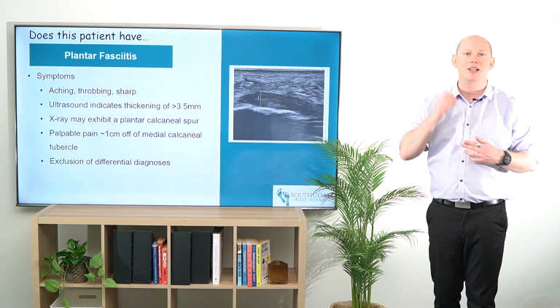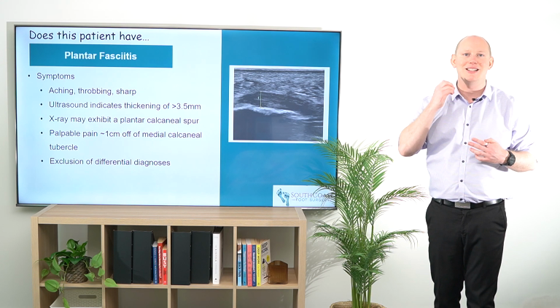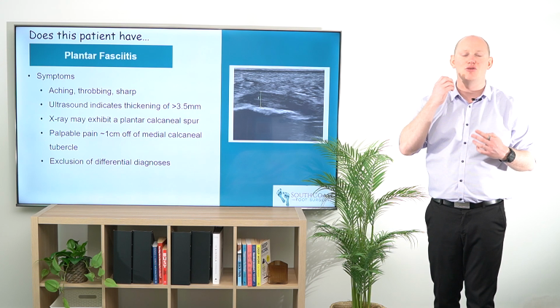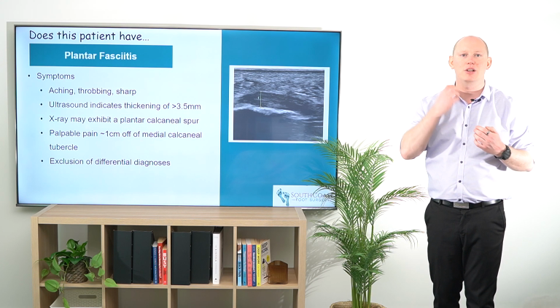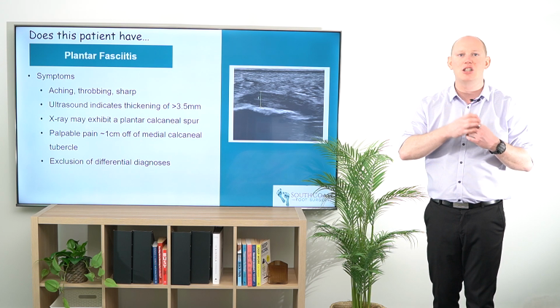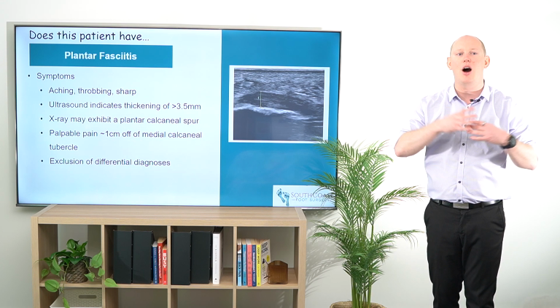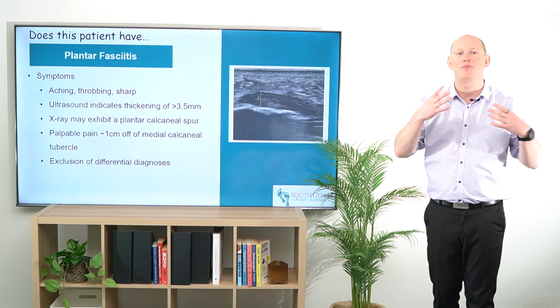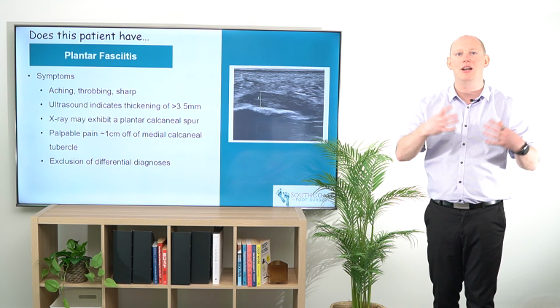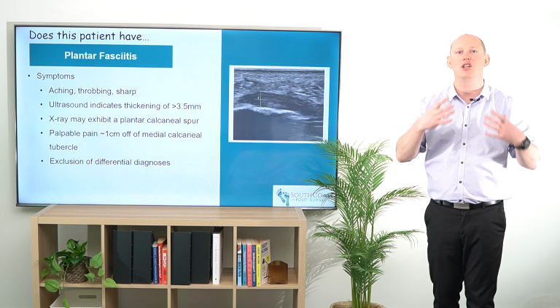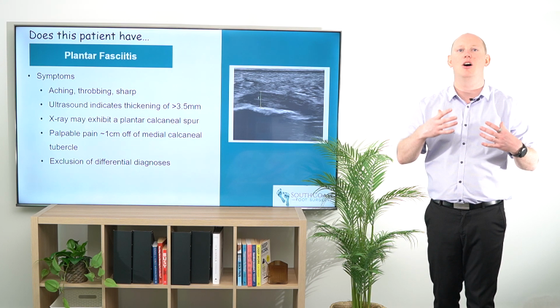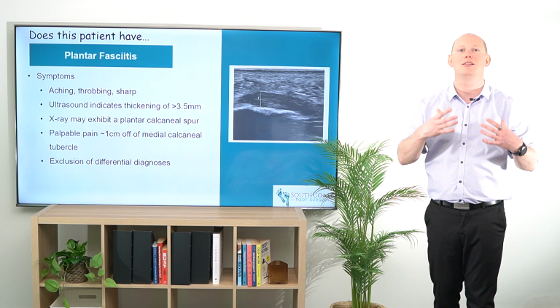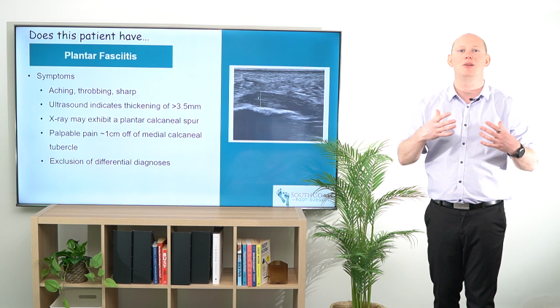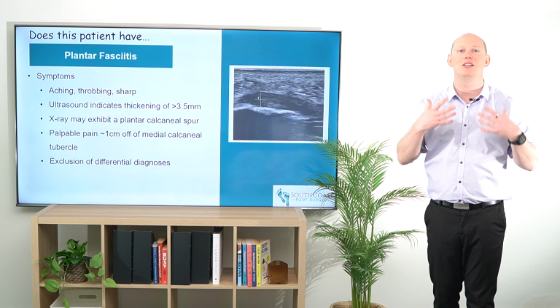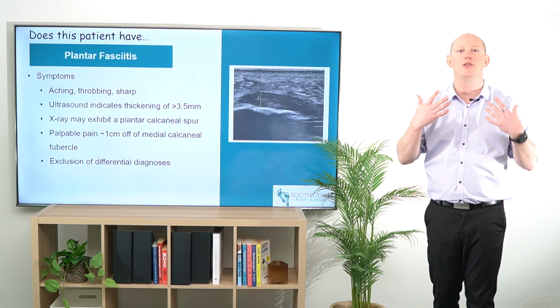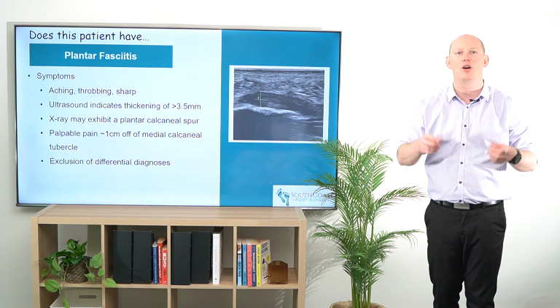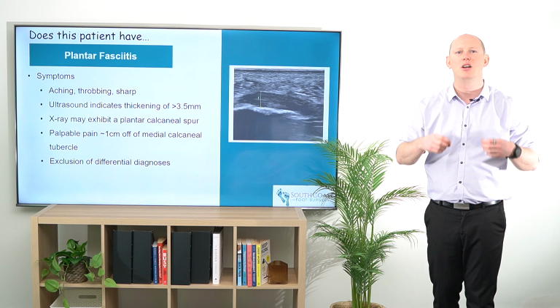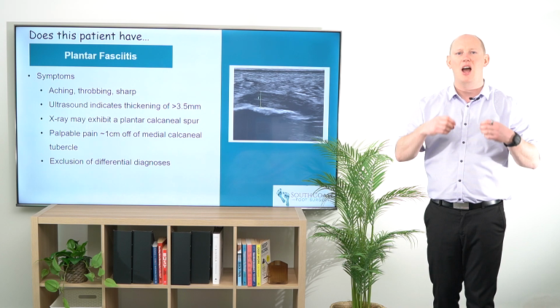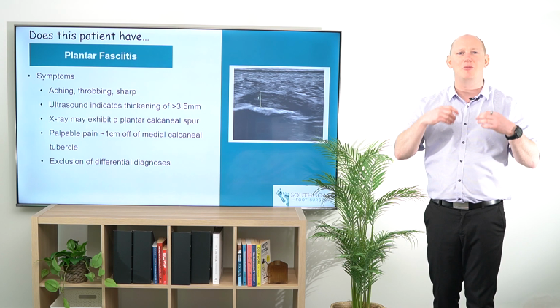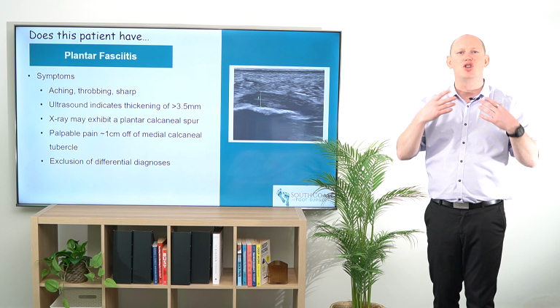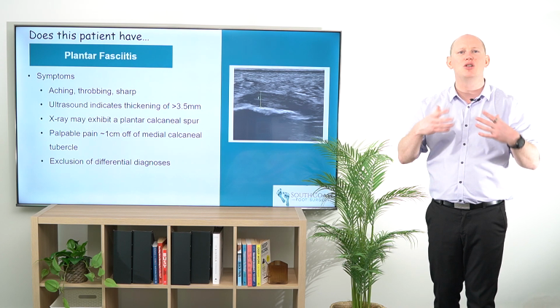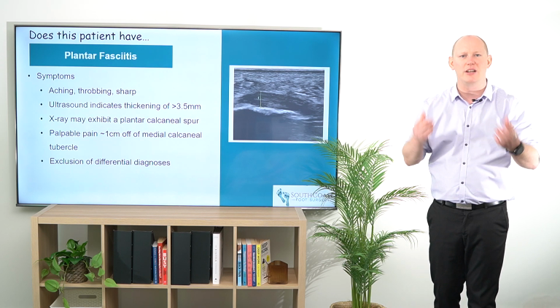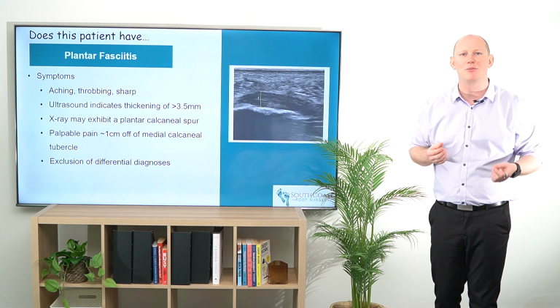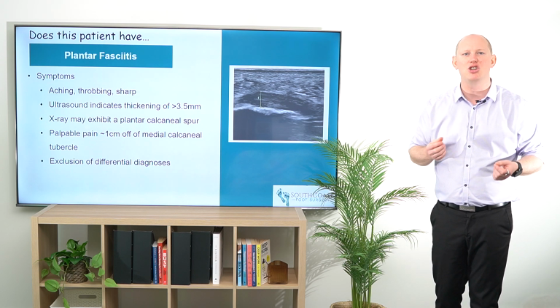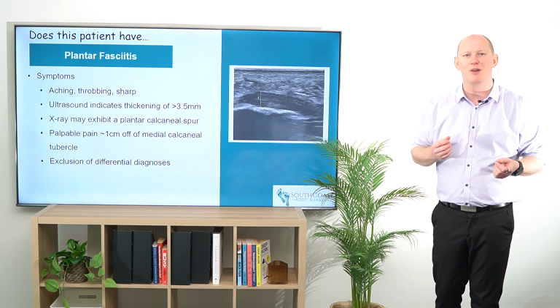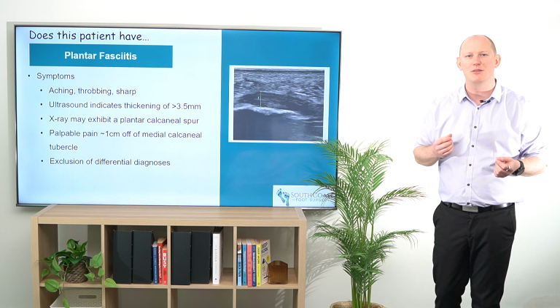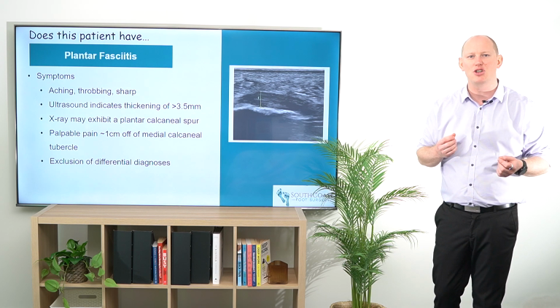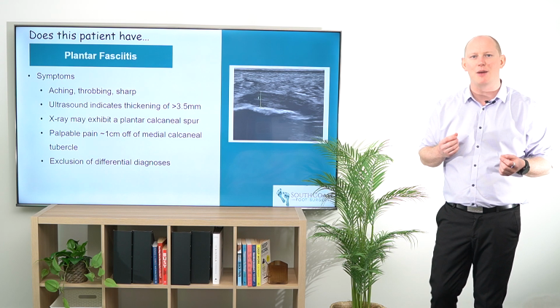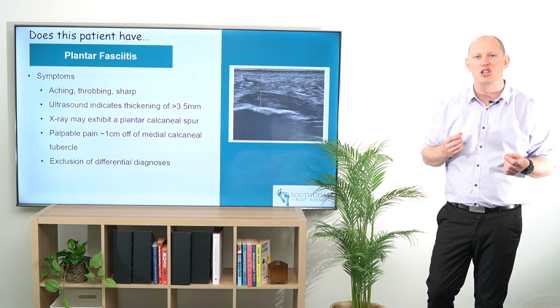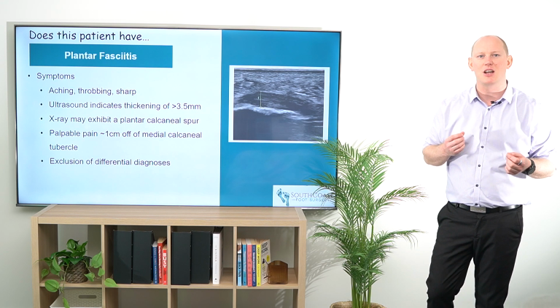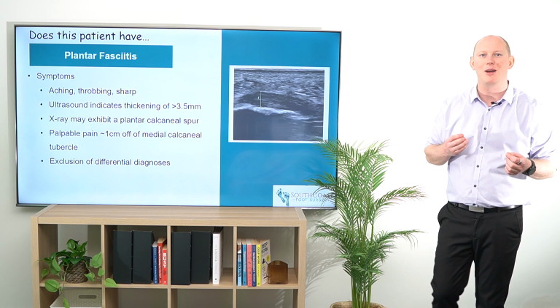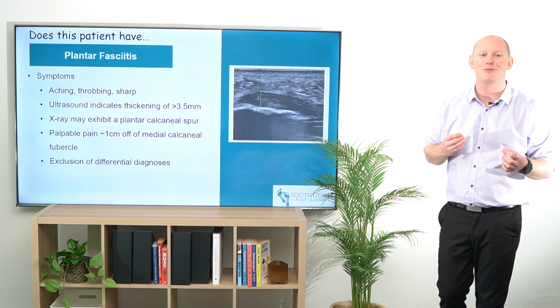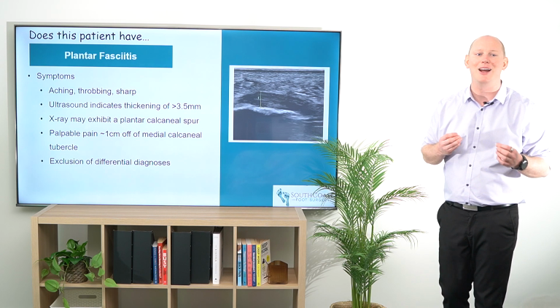Really it's that tight plantar fascia that we need to offload and reduce the inflammation around, to make sure our patients come out of pain.